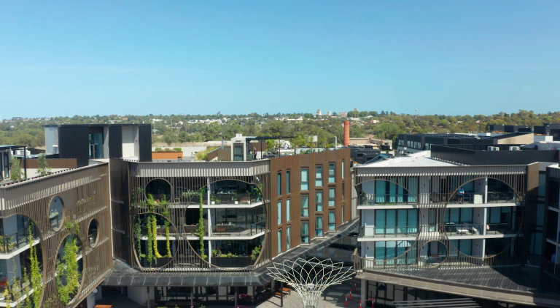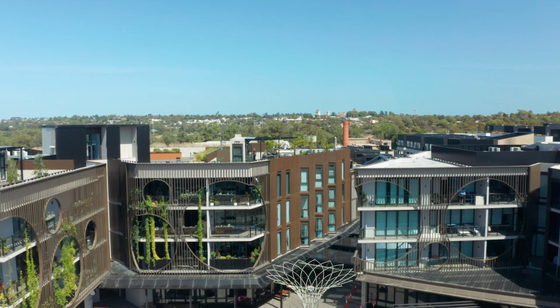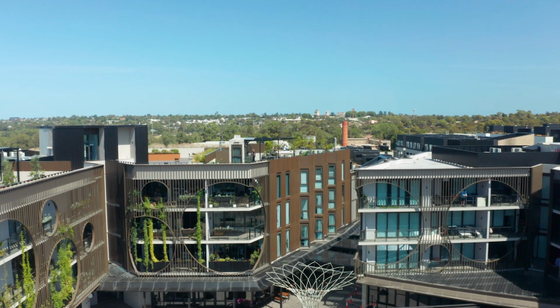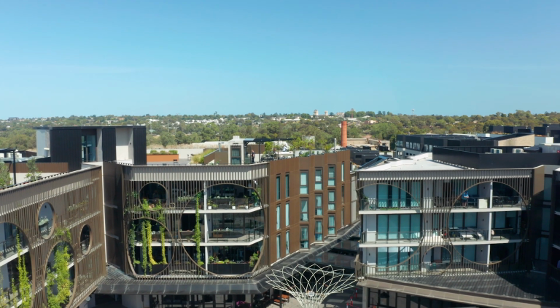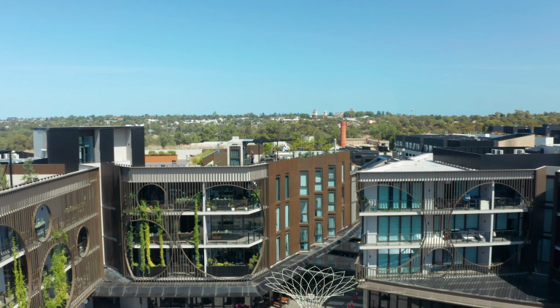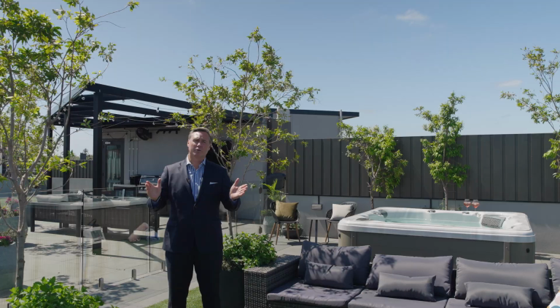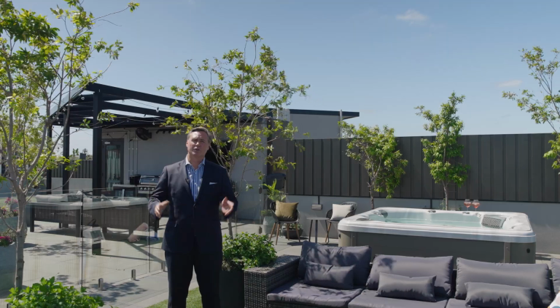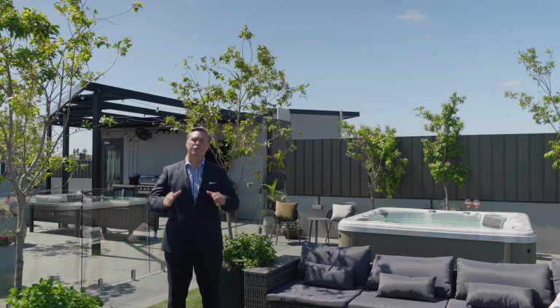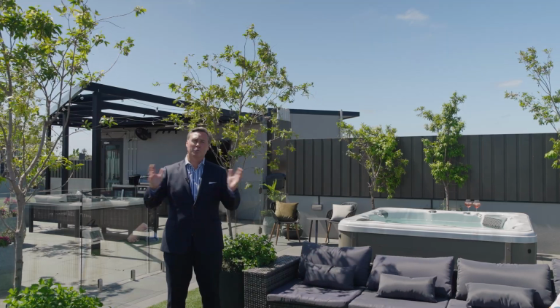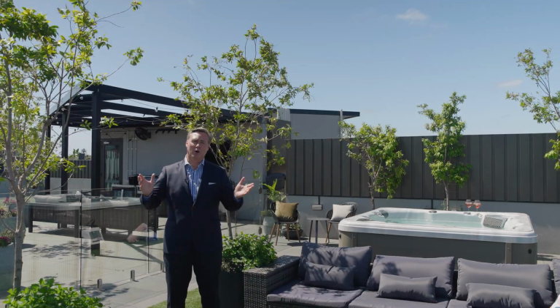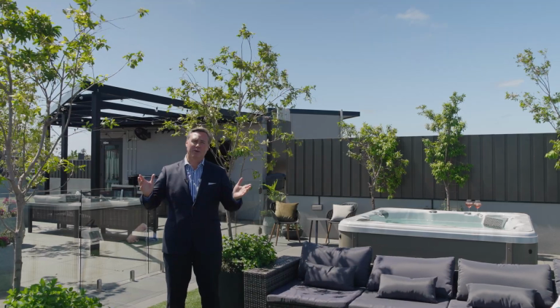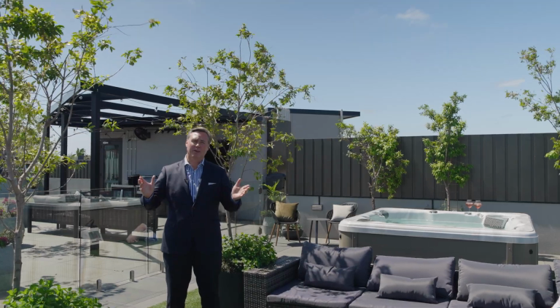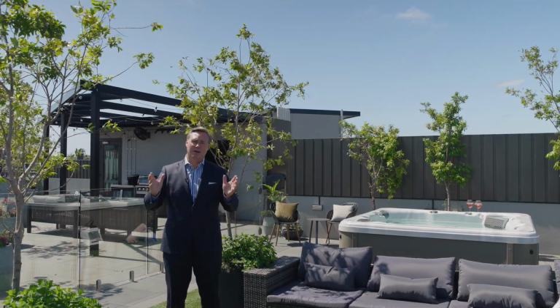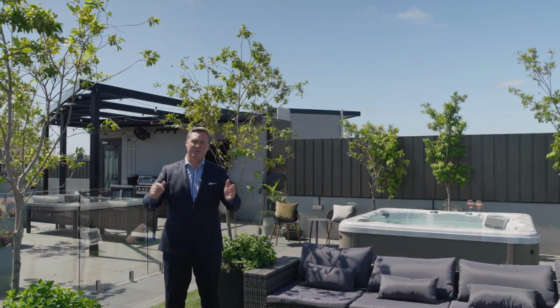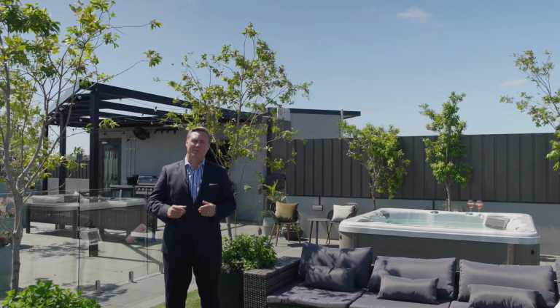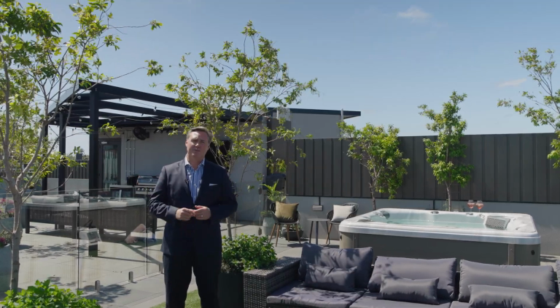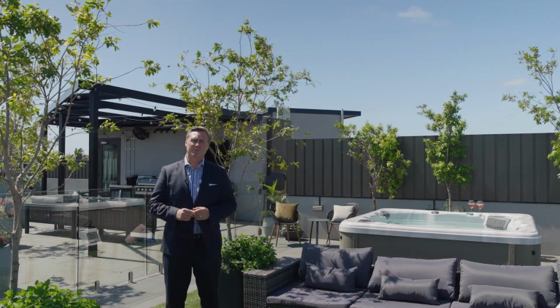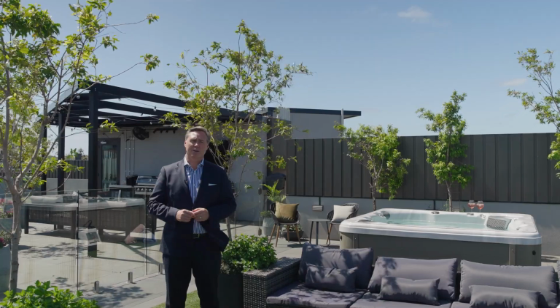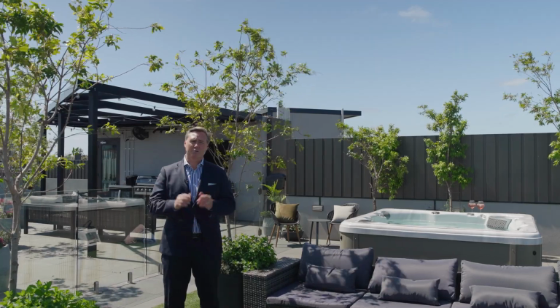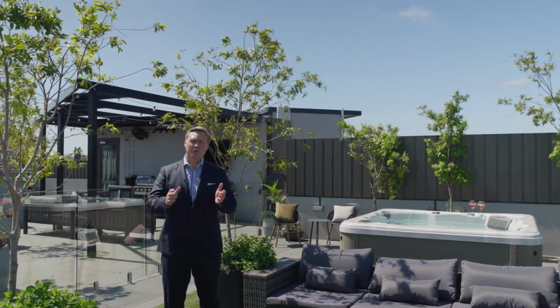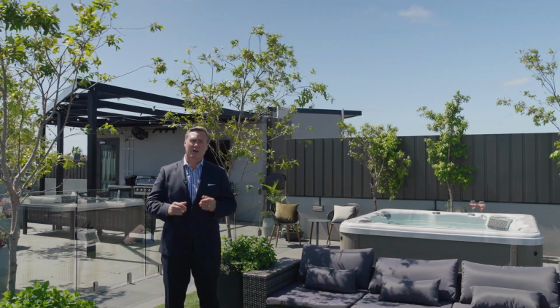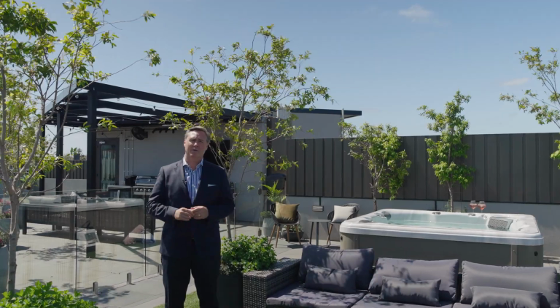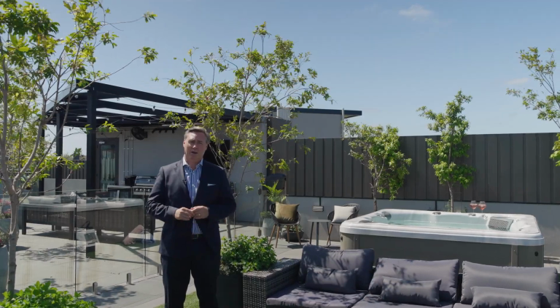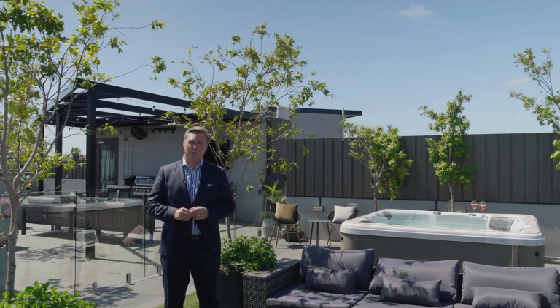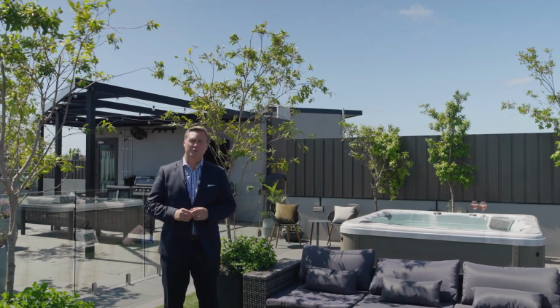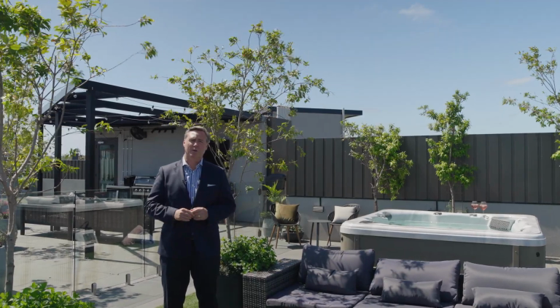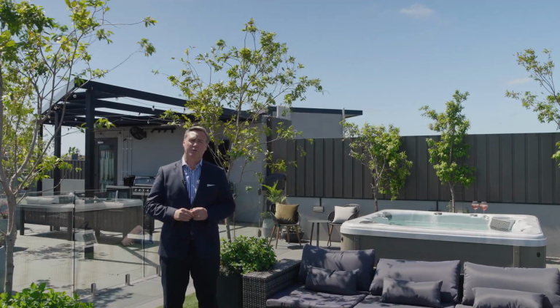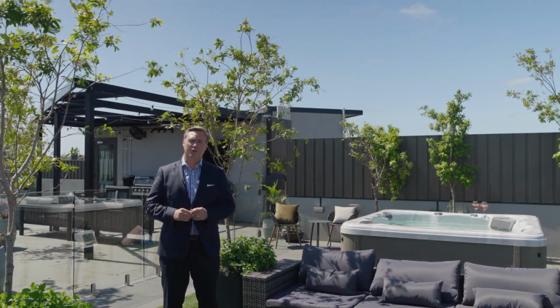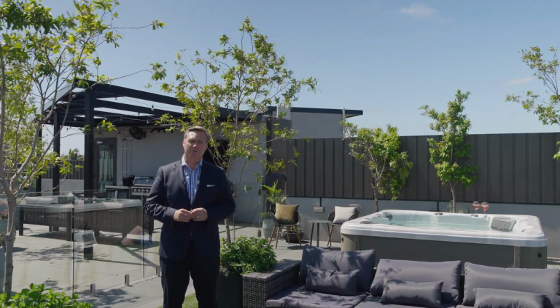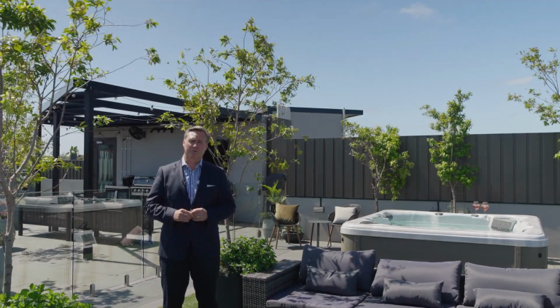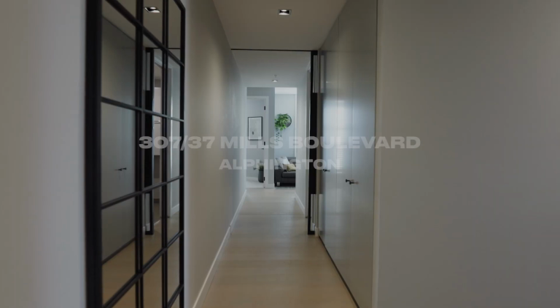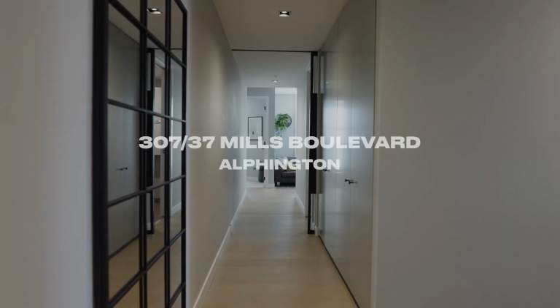I hope you enjoyed the tour of this incredible property. I'm Scott Patterson. Thank you for your time, and I look forward to speaking with you soon.